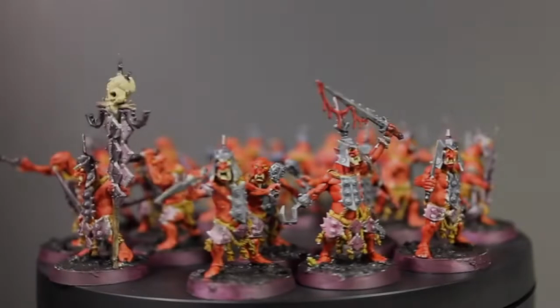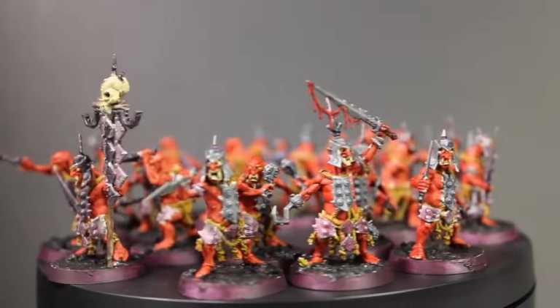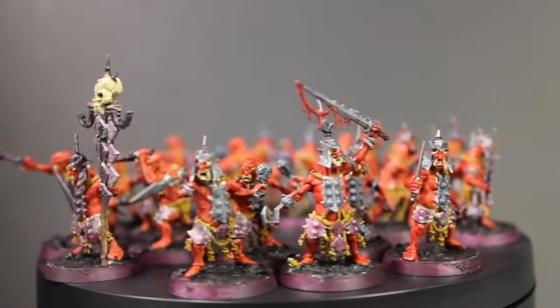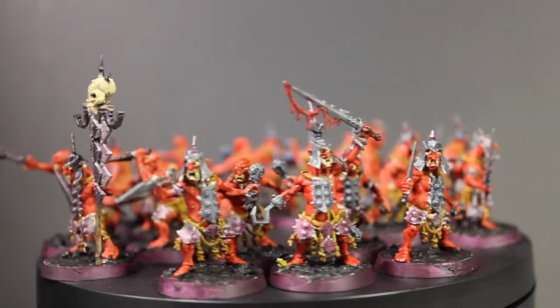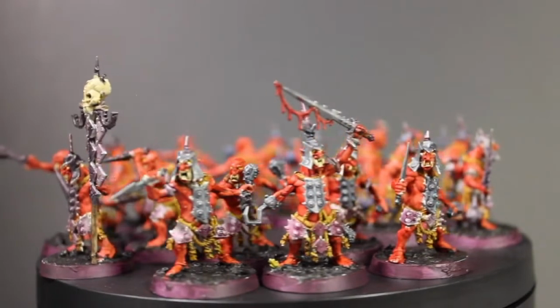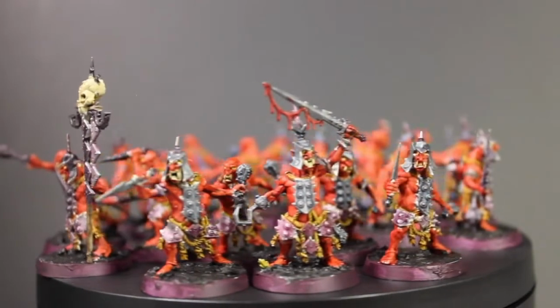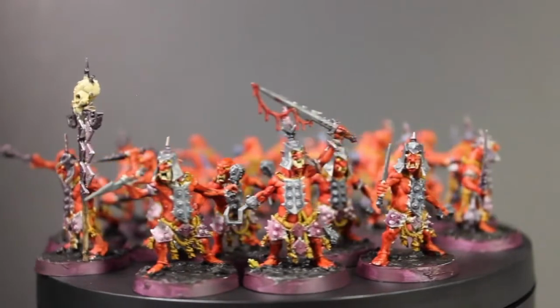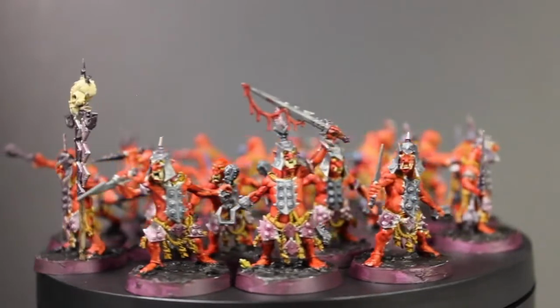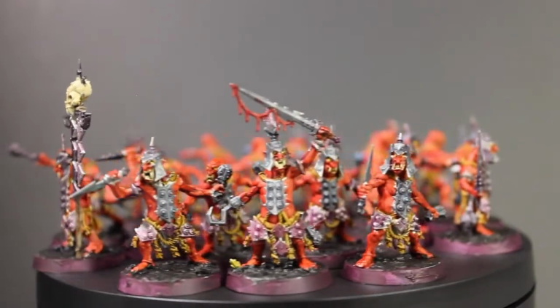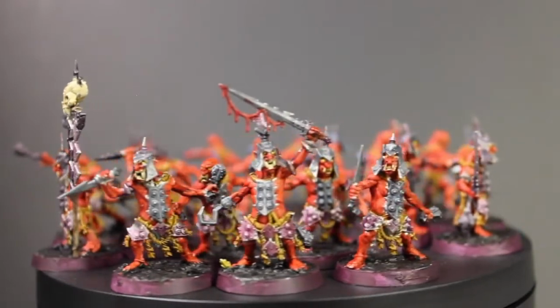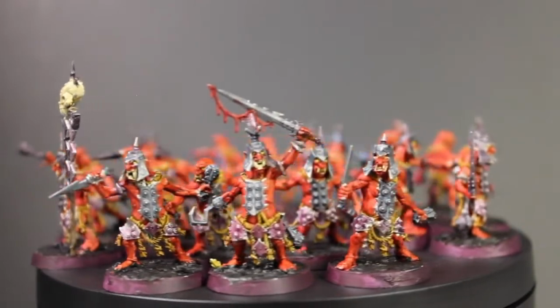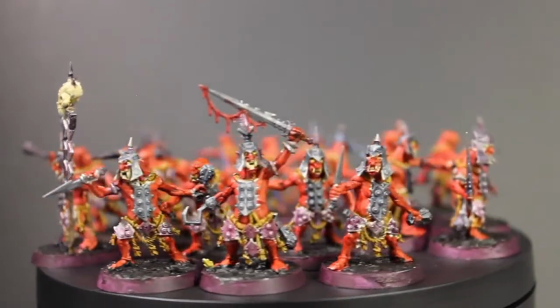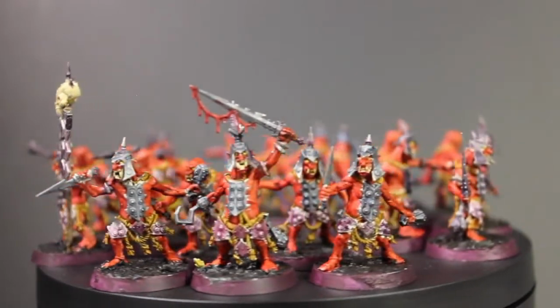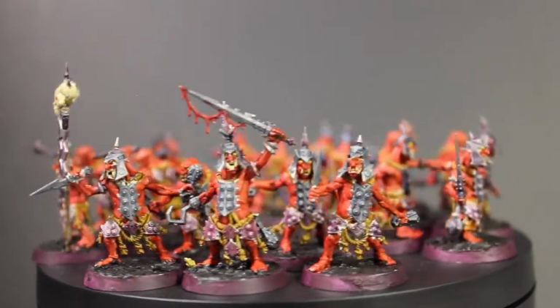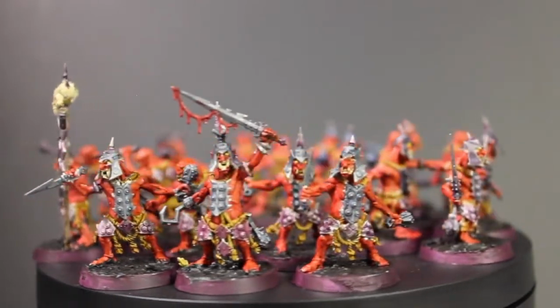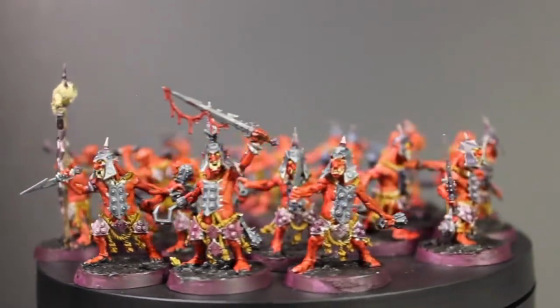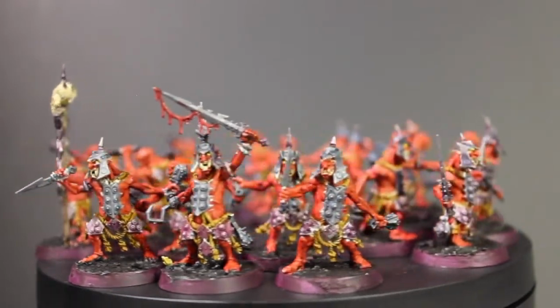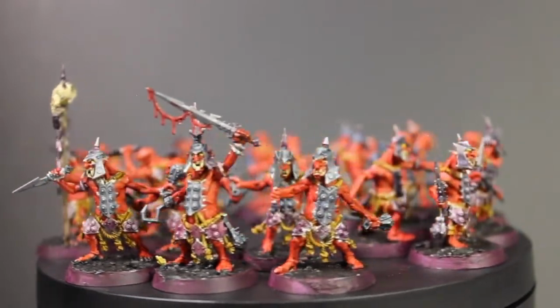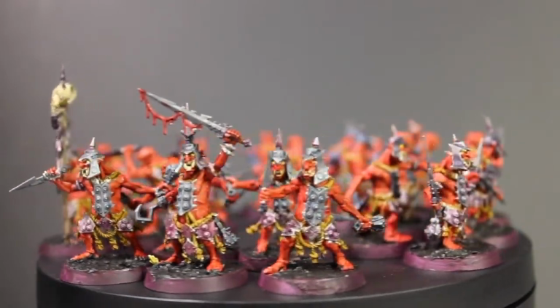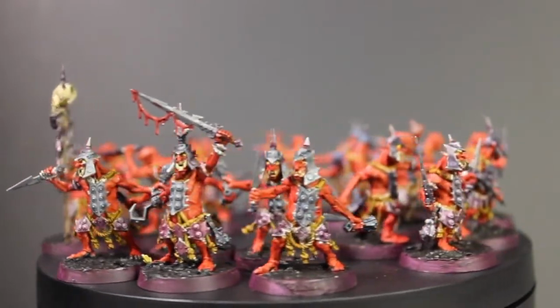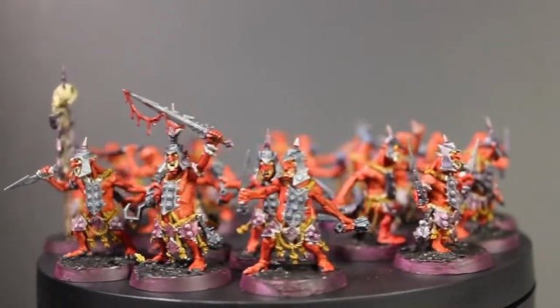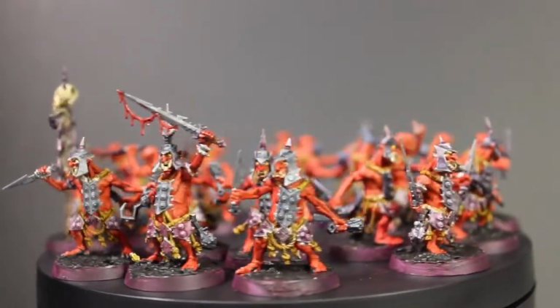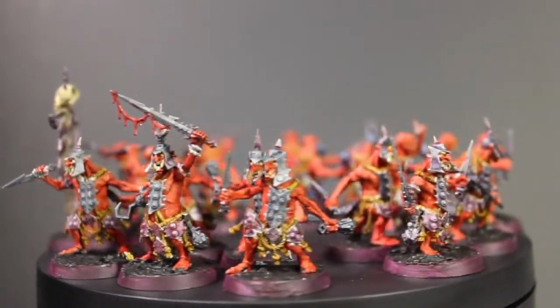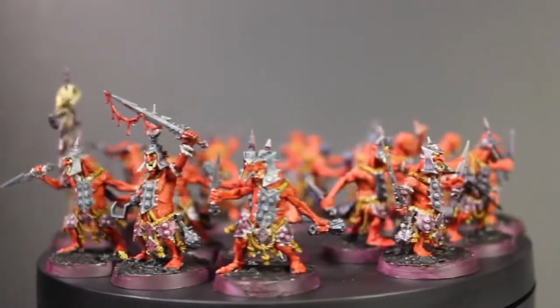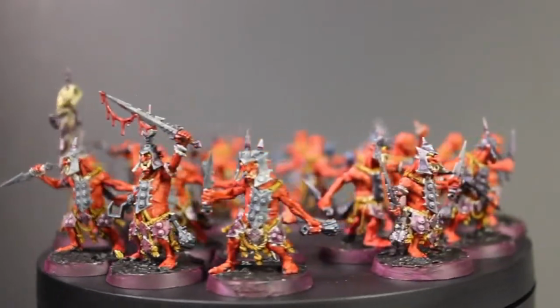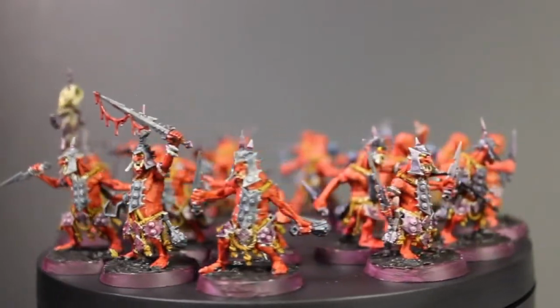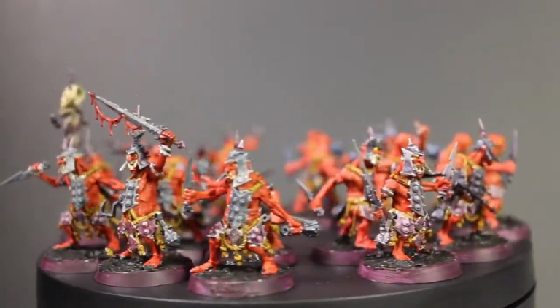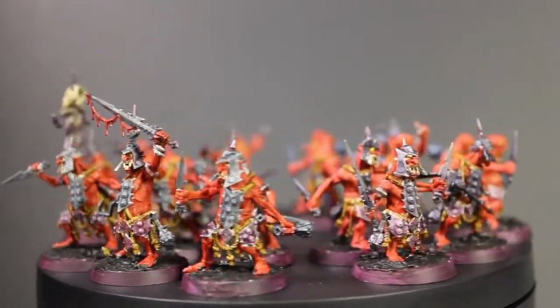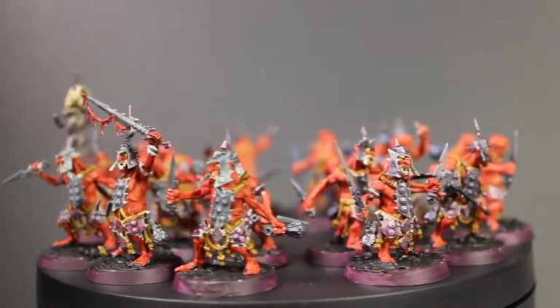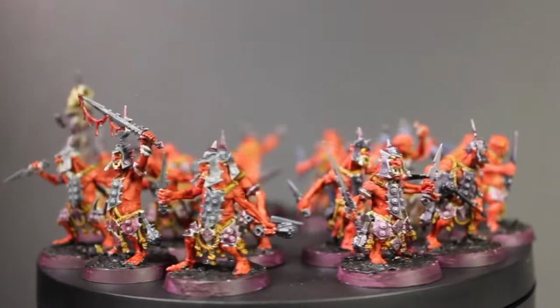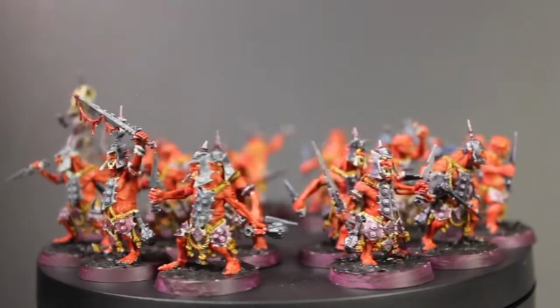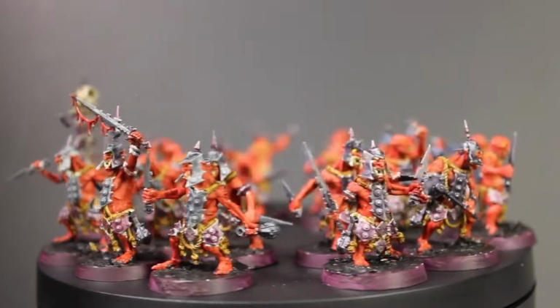Hello people, I'm the Scorpion, and in continuation of Orktober, I'm going to be working on some Hopgrots.